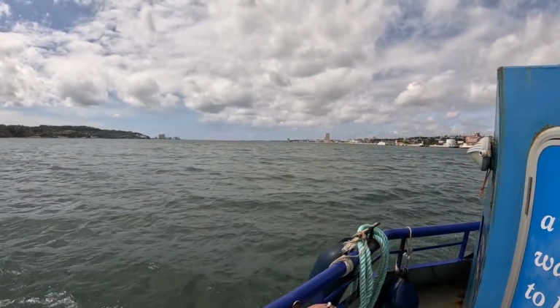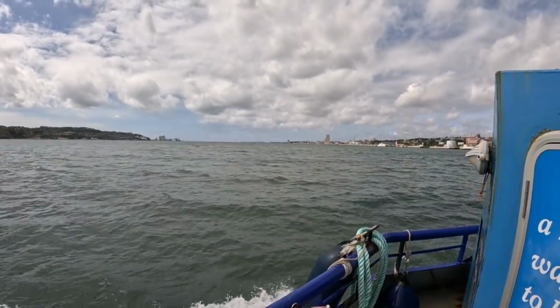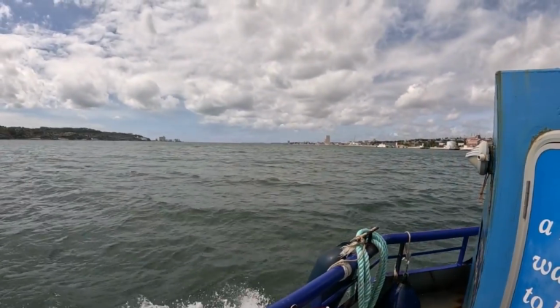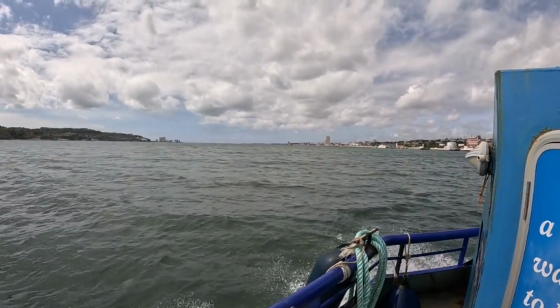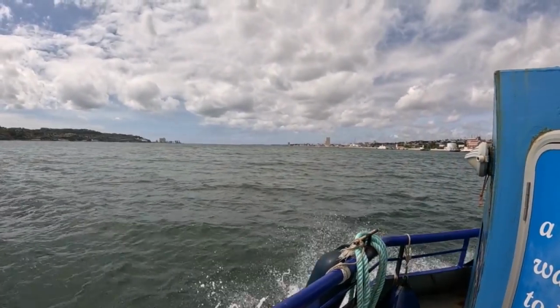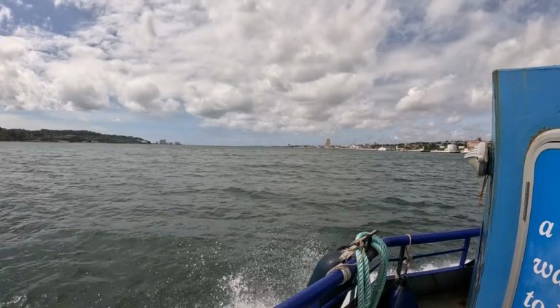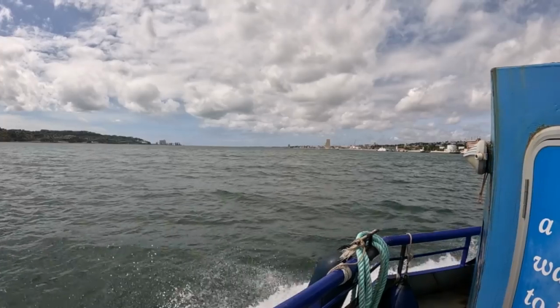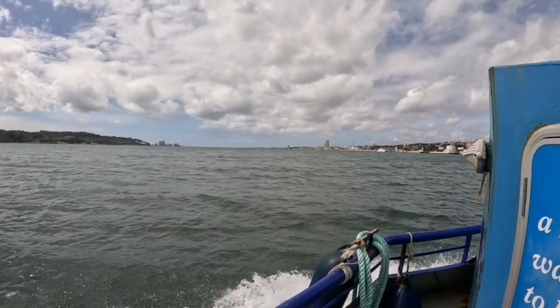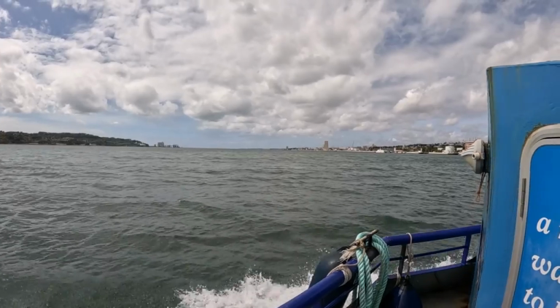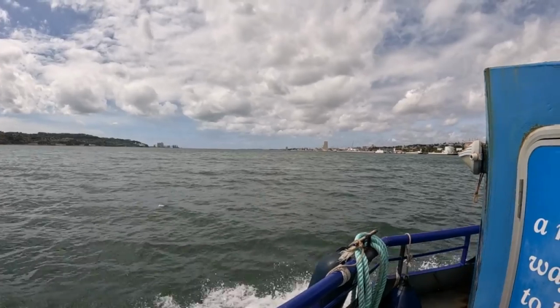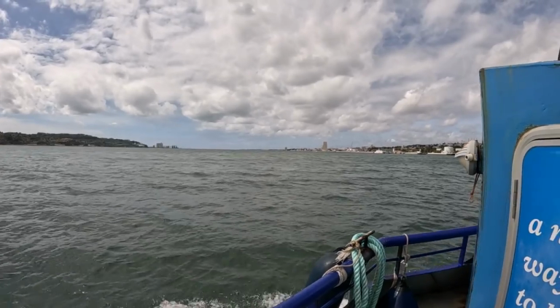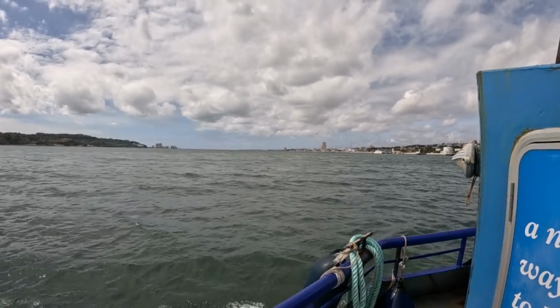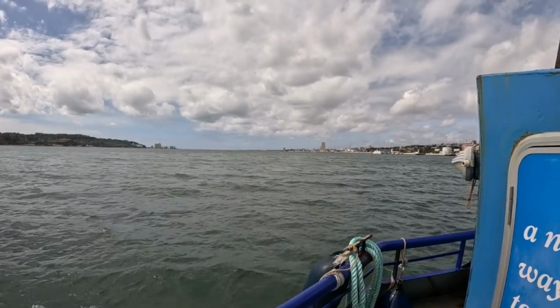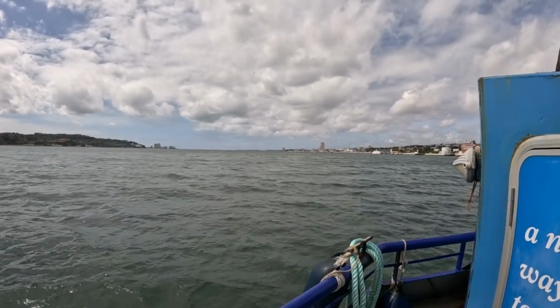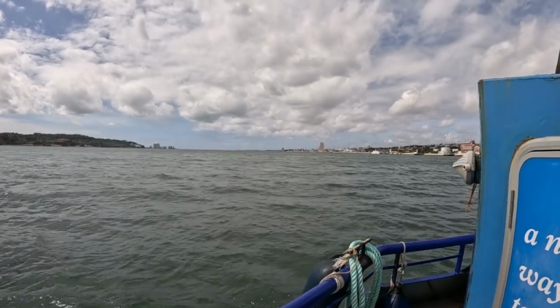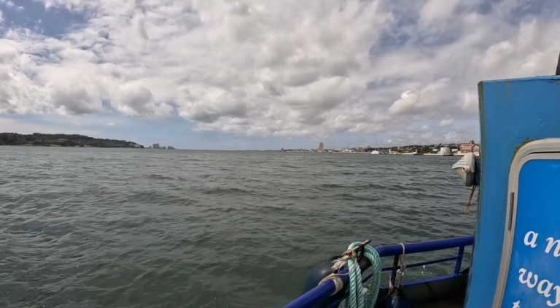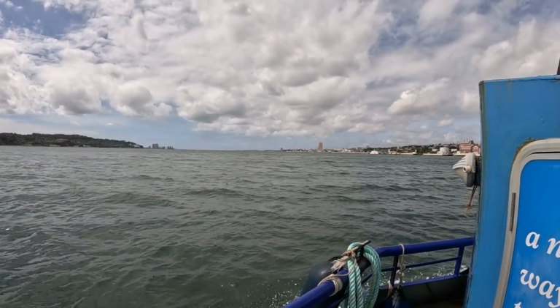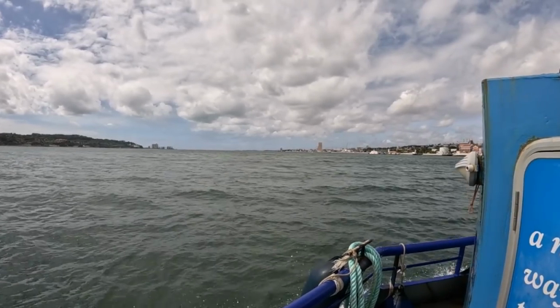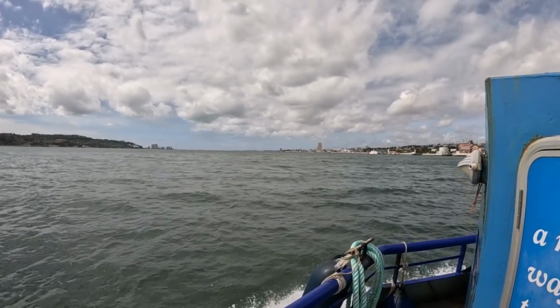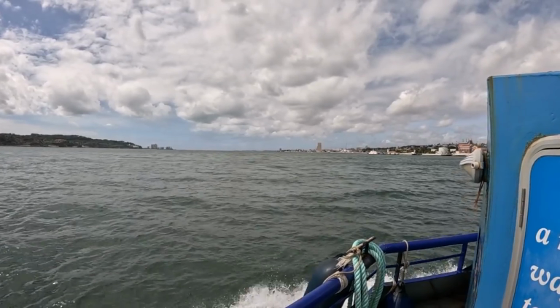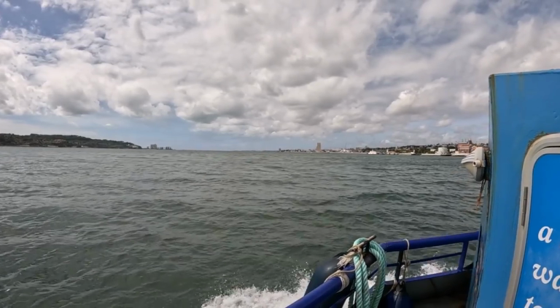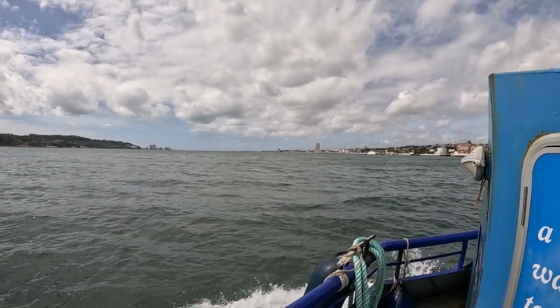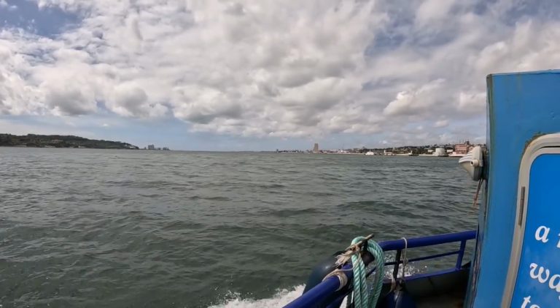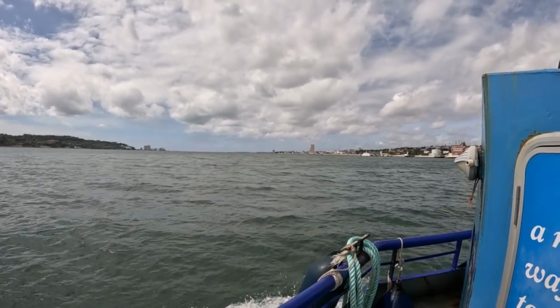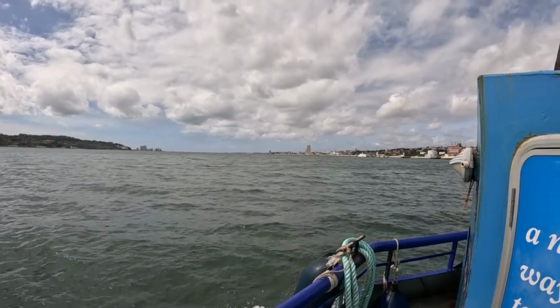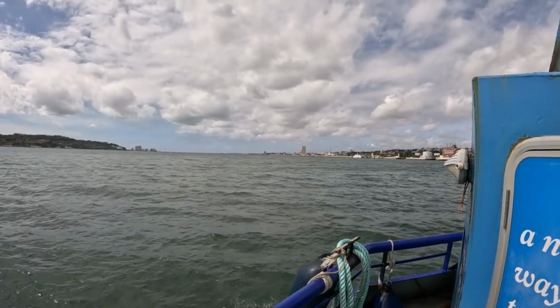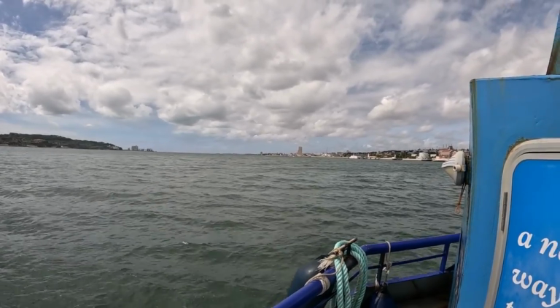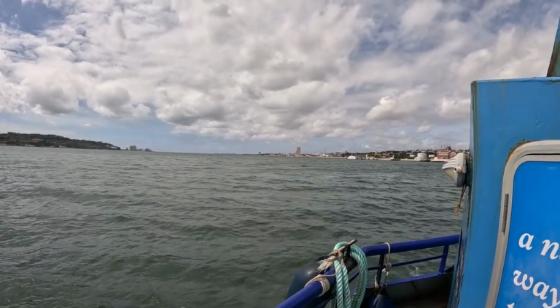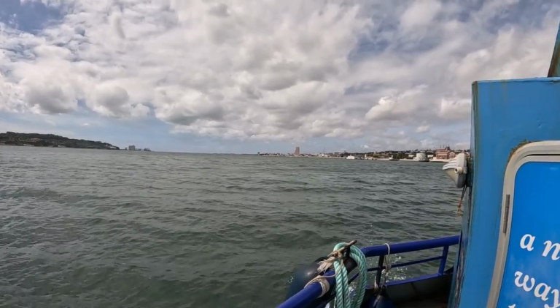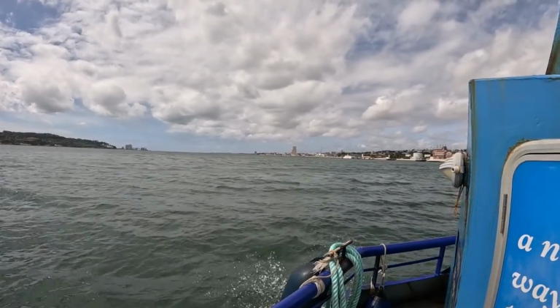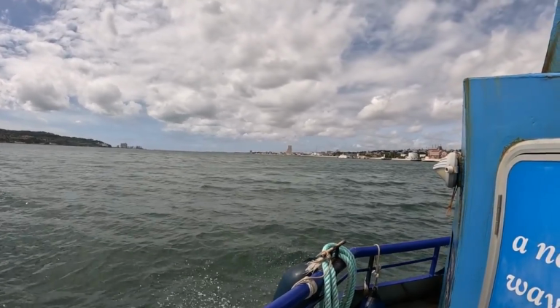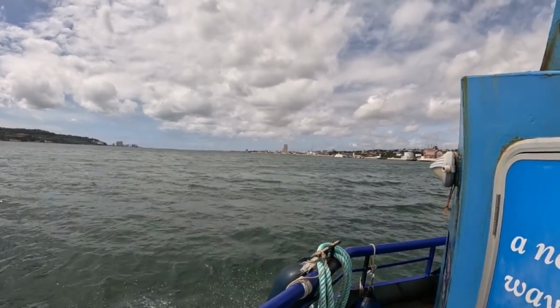Coming into Belem, there's a little fortress tower-ish thing — a little monument.